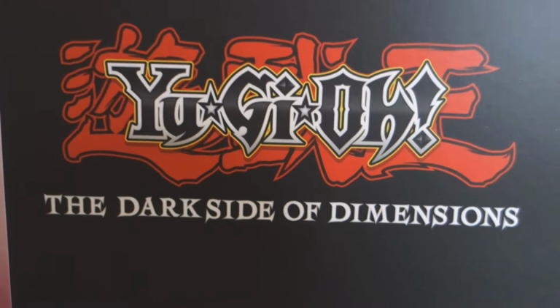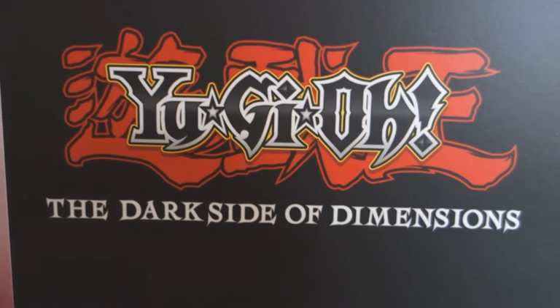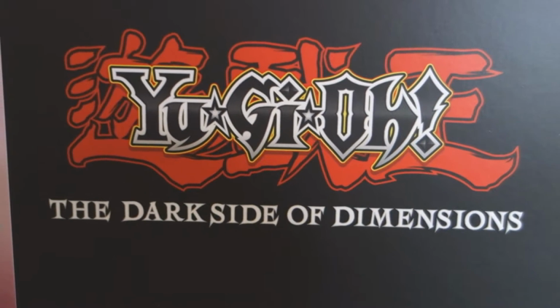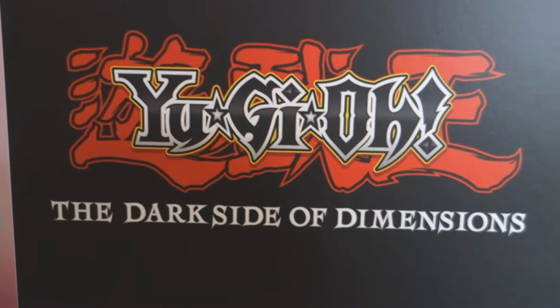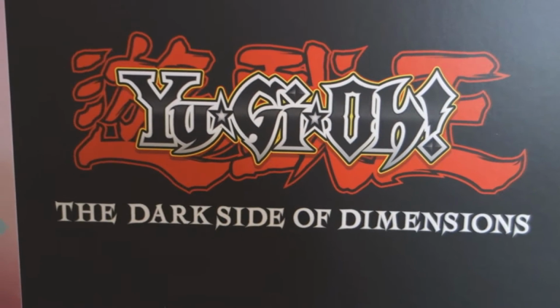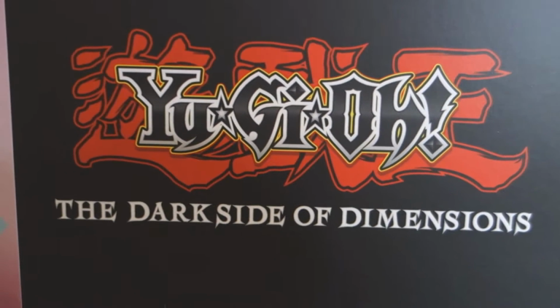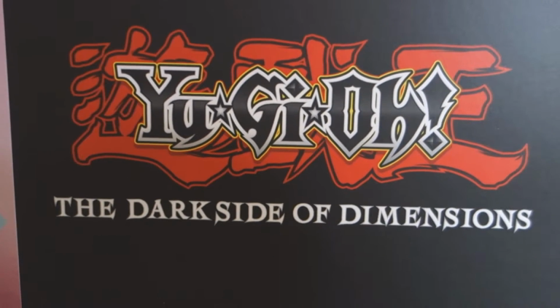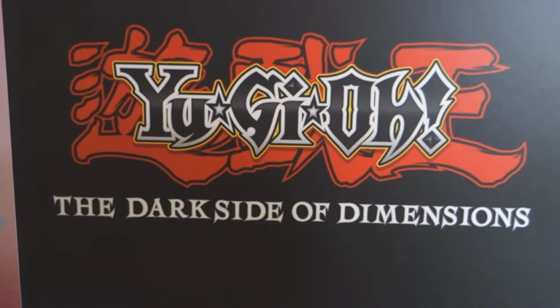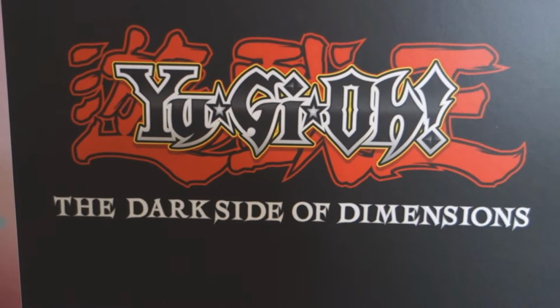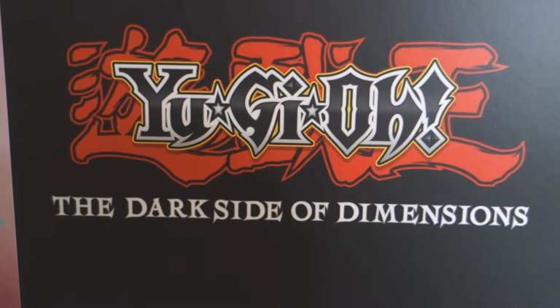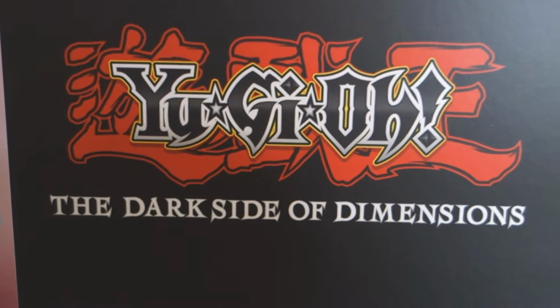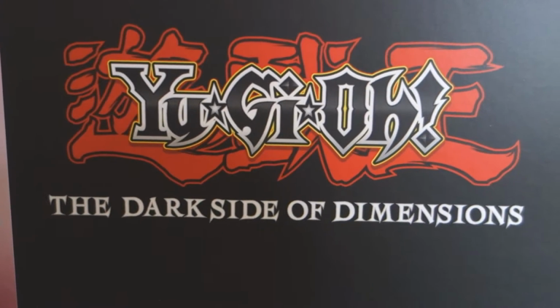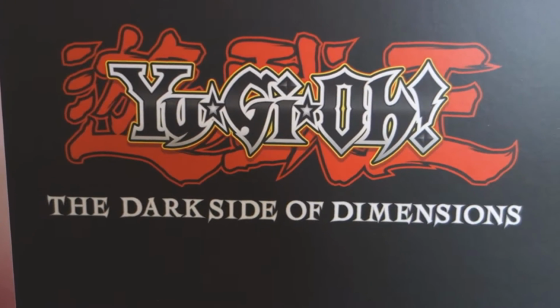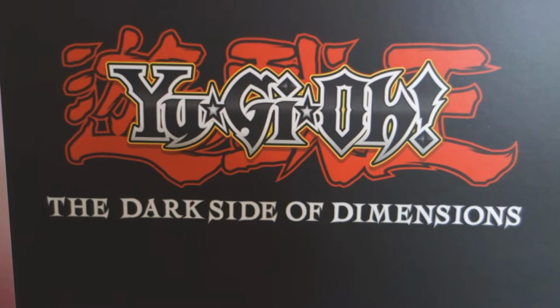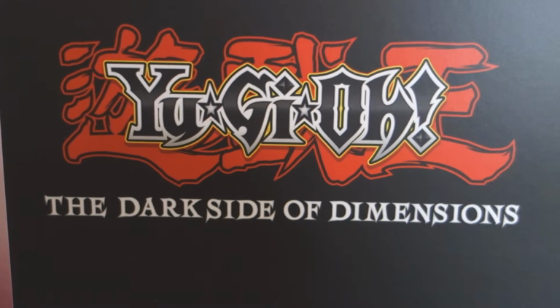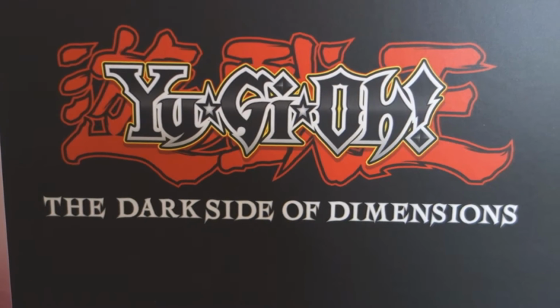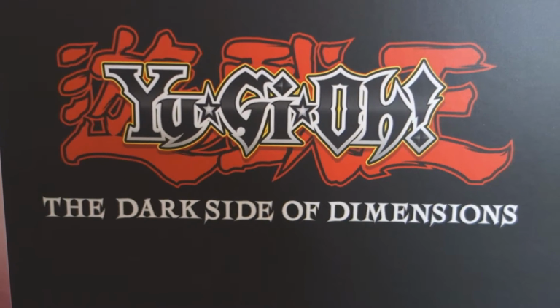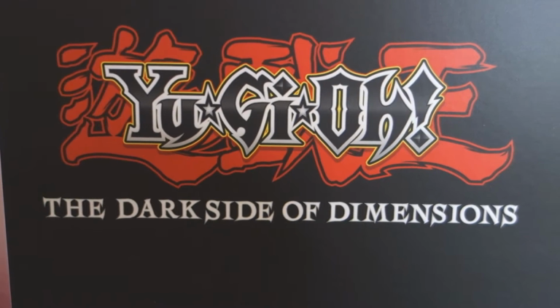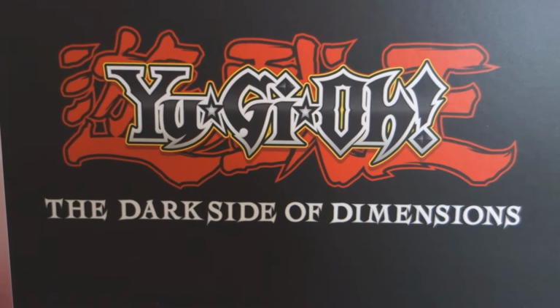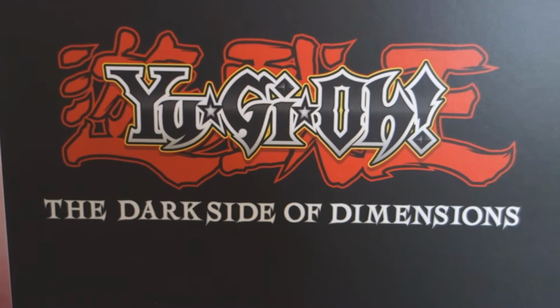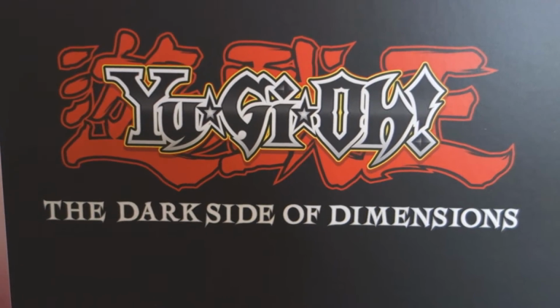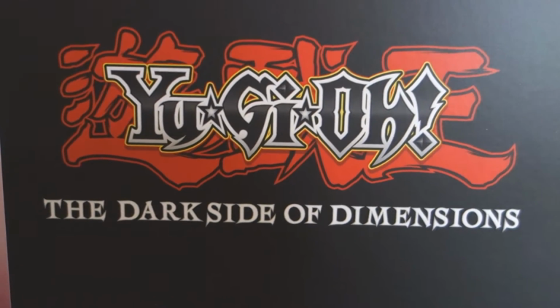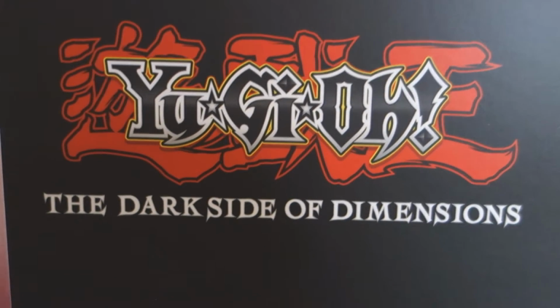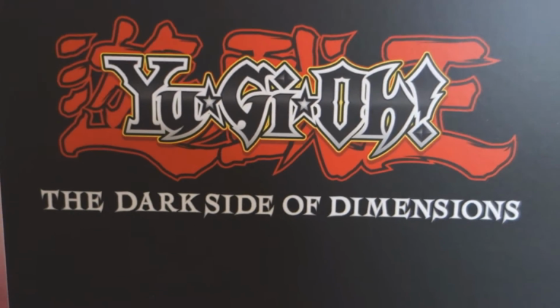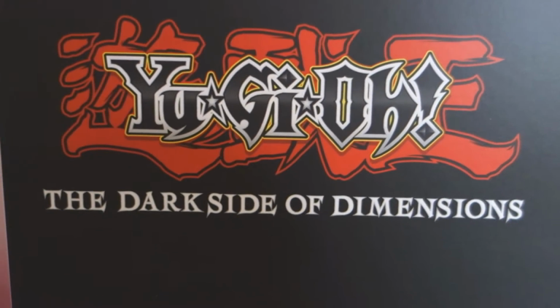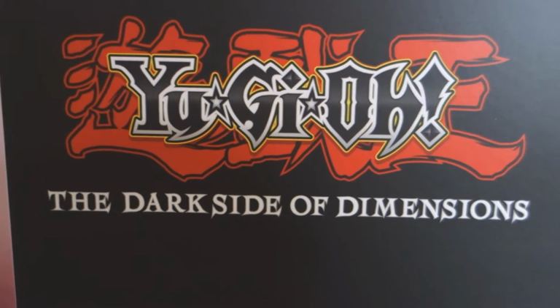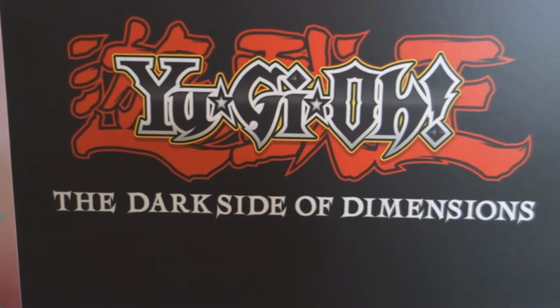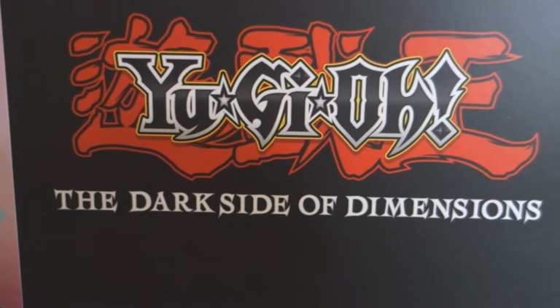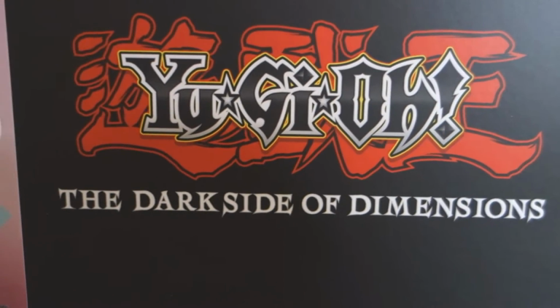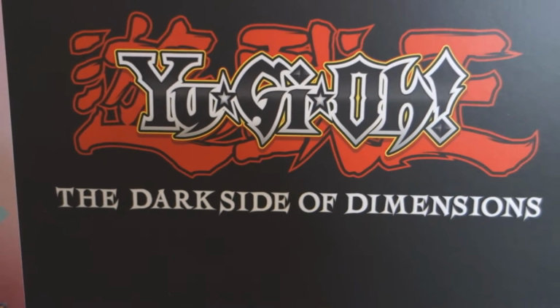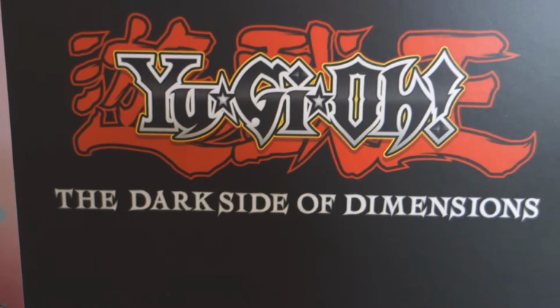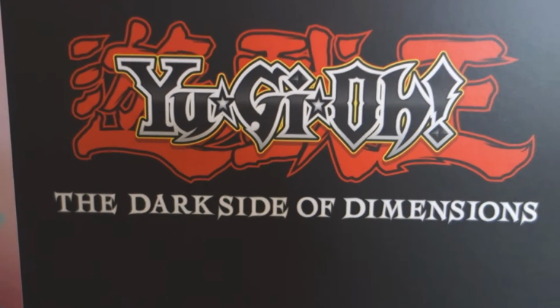I literally just got this in the mail like 10 minutes ago, and I'm like, I have to film.